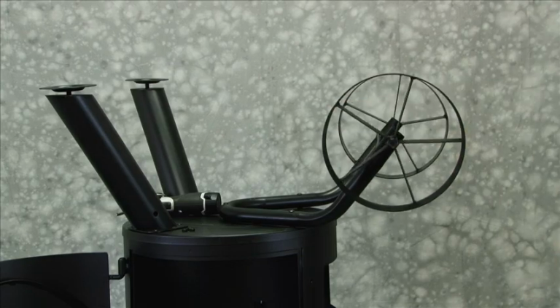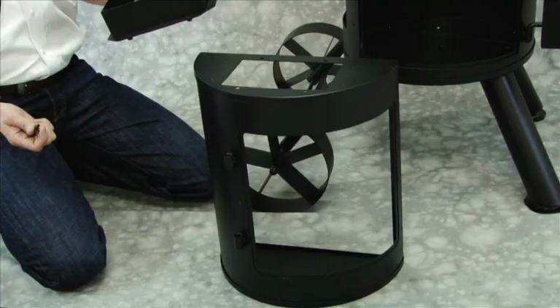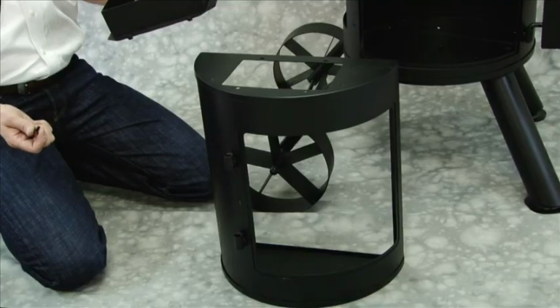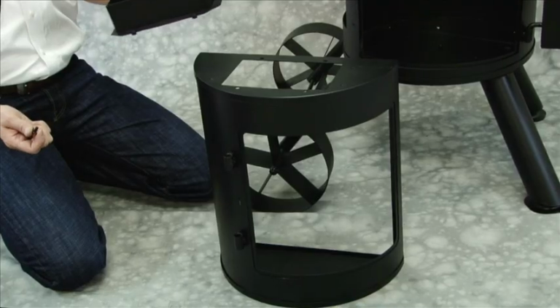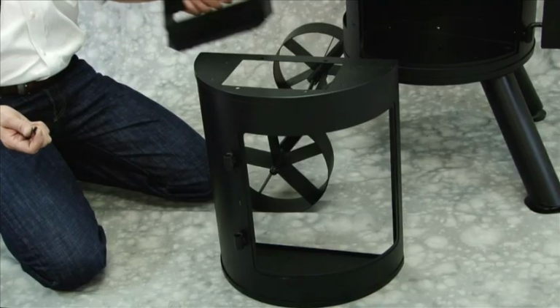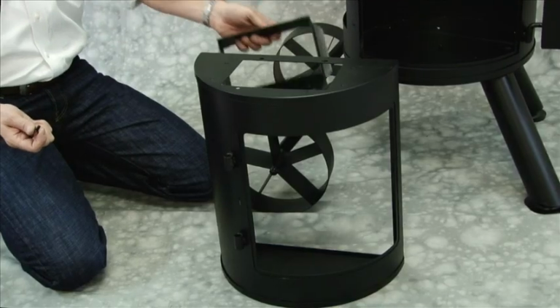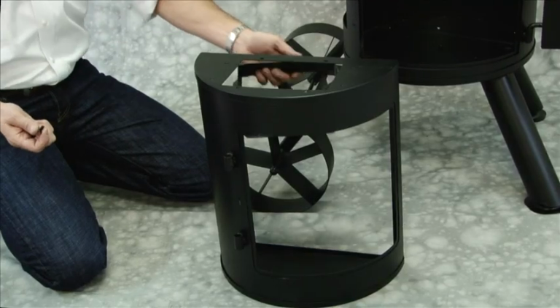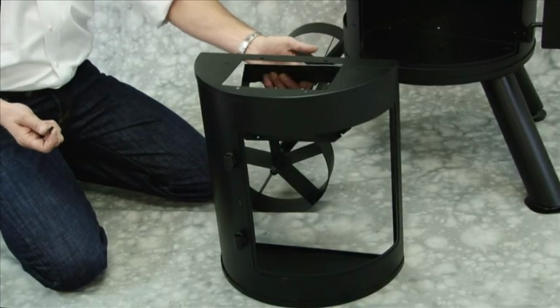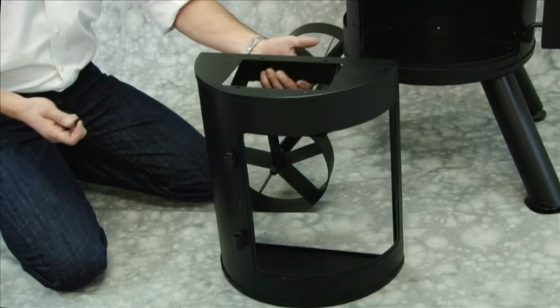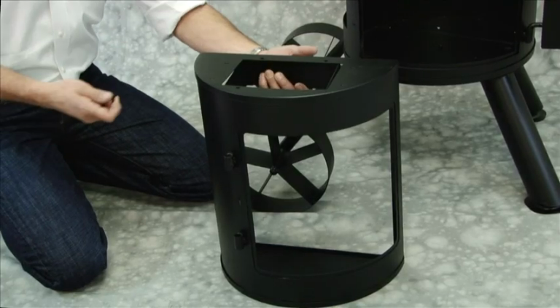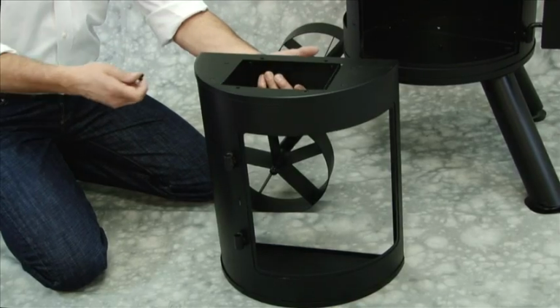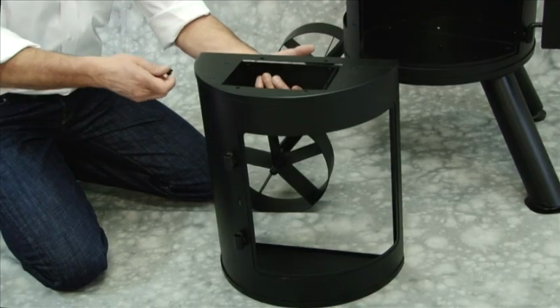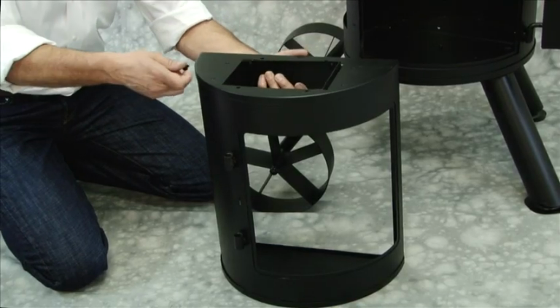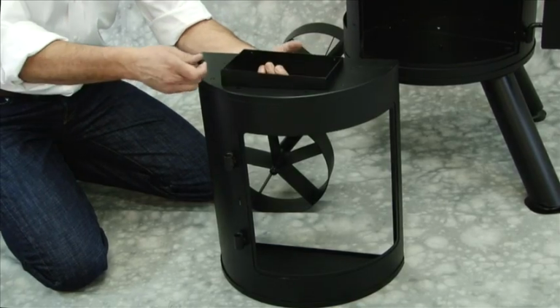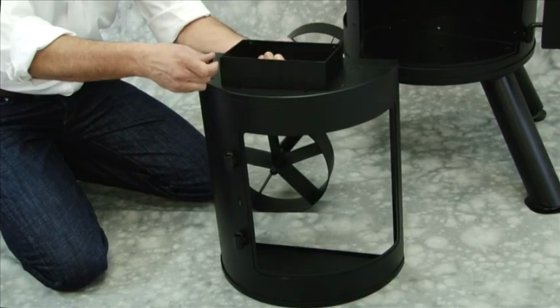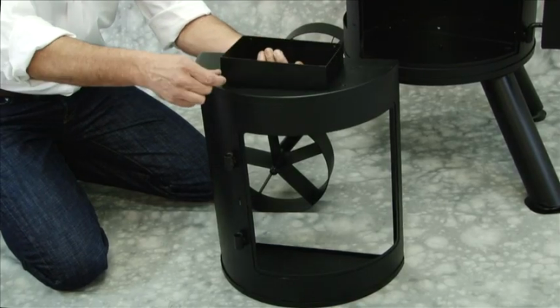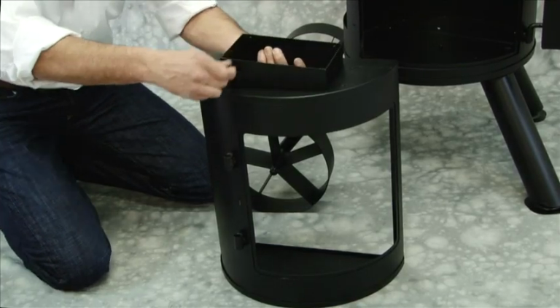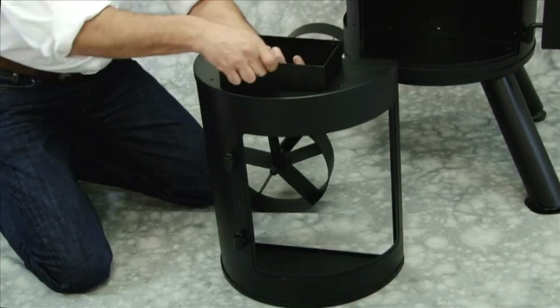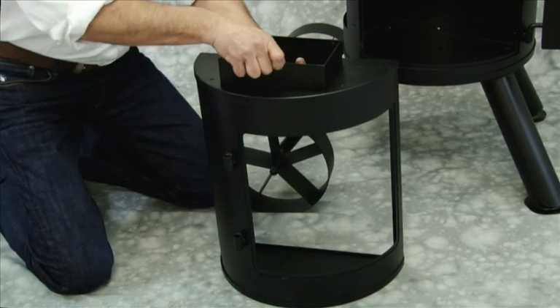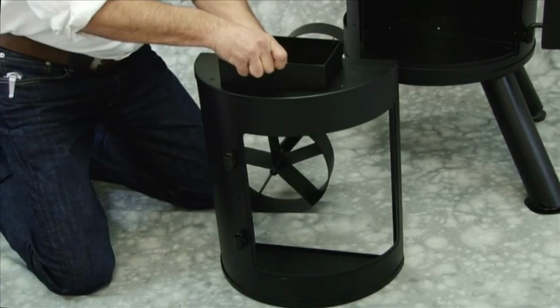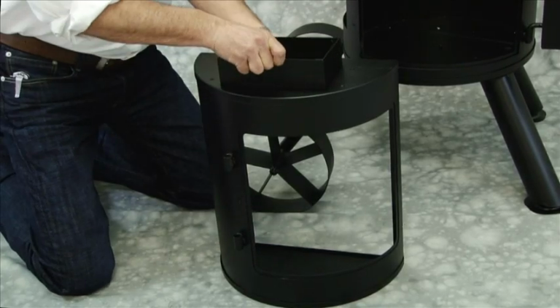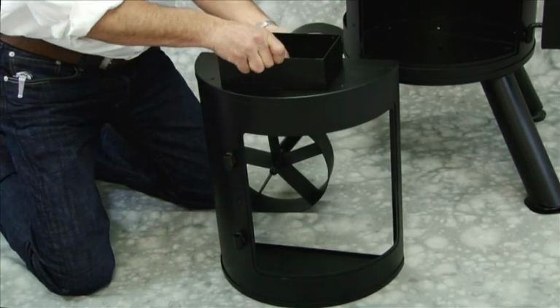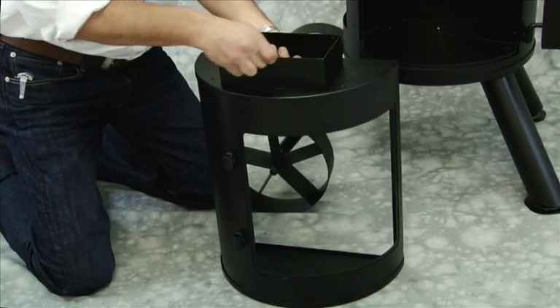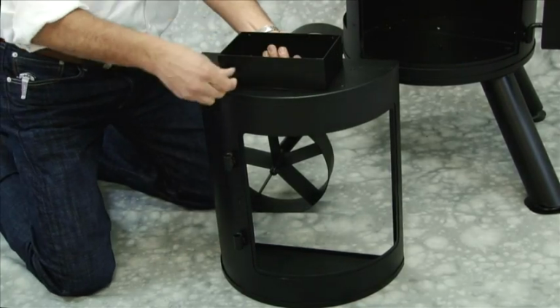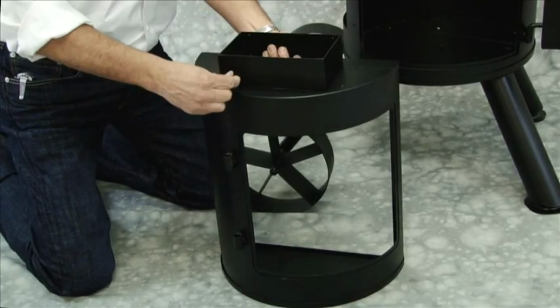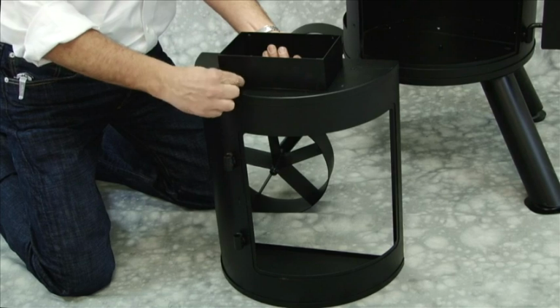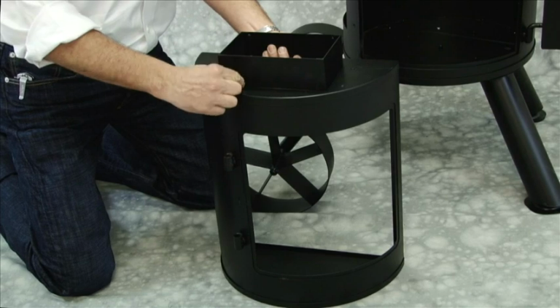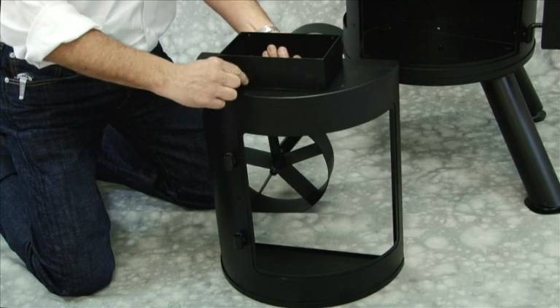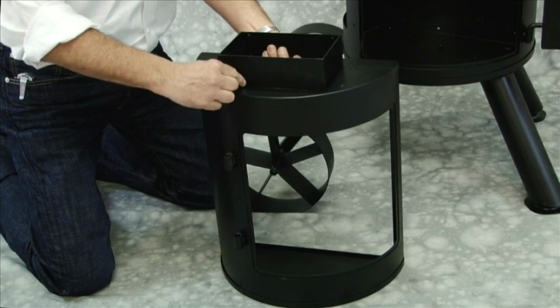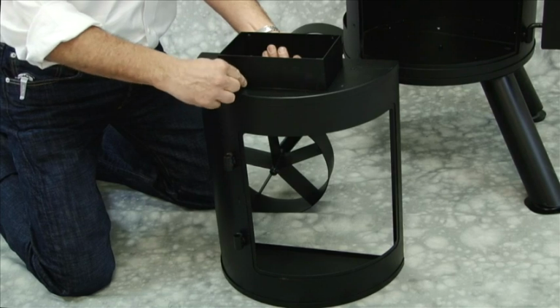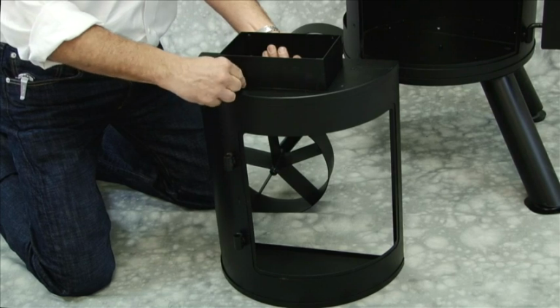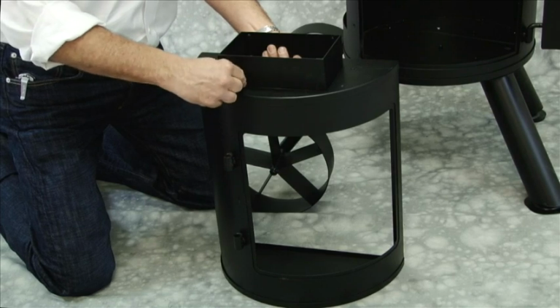Step 4. Install firebox crossover using 8 M6 x 12mm bolts.